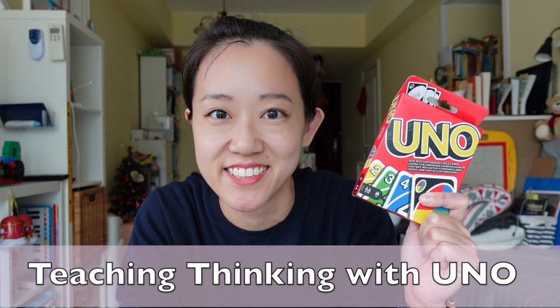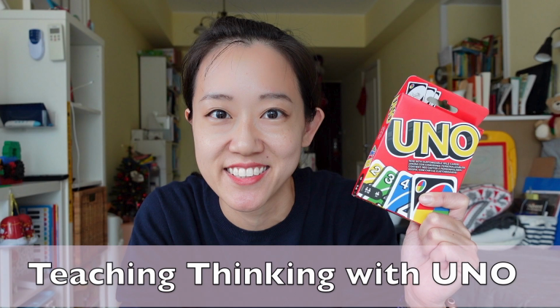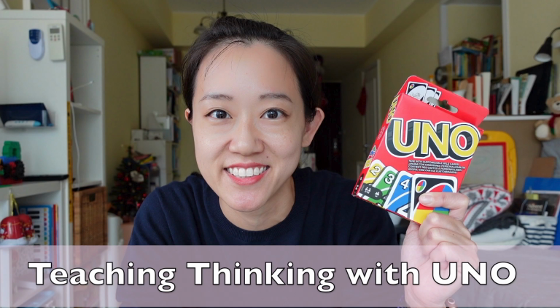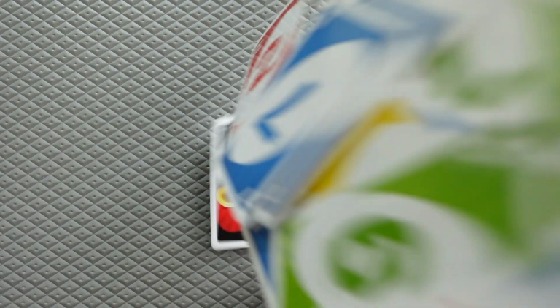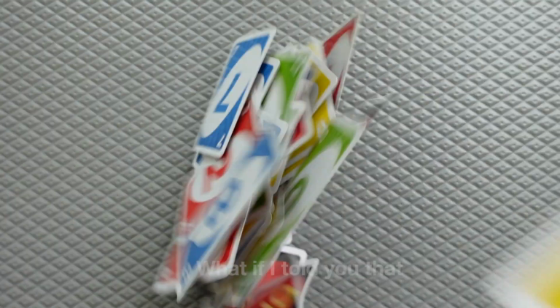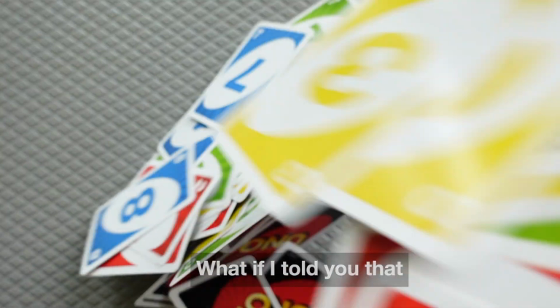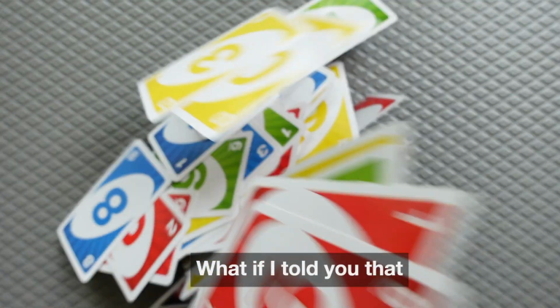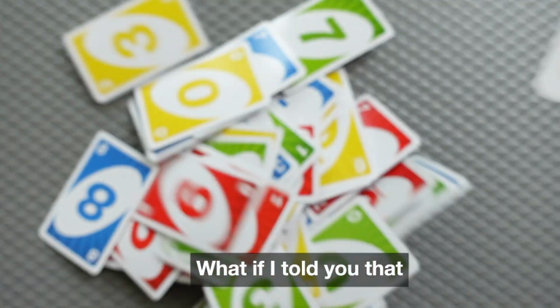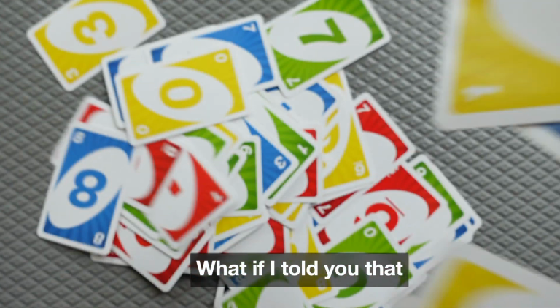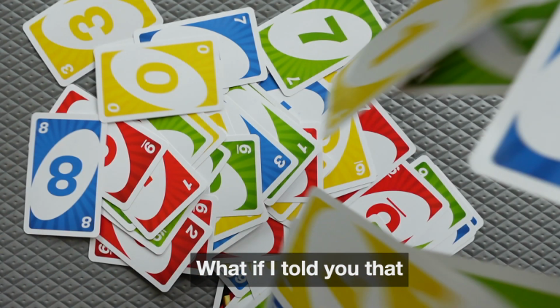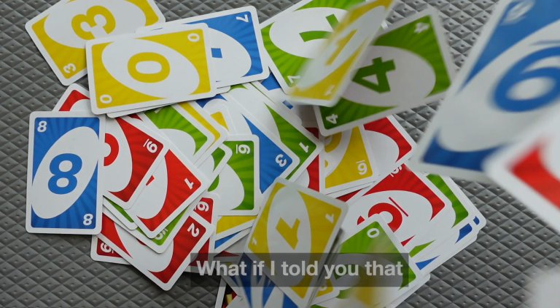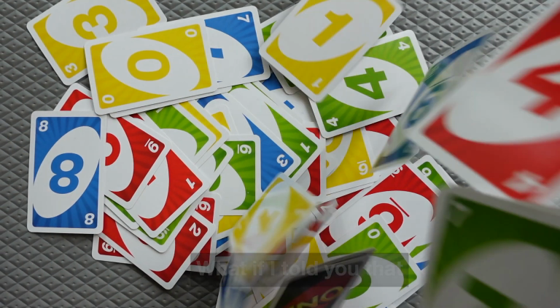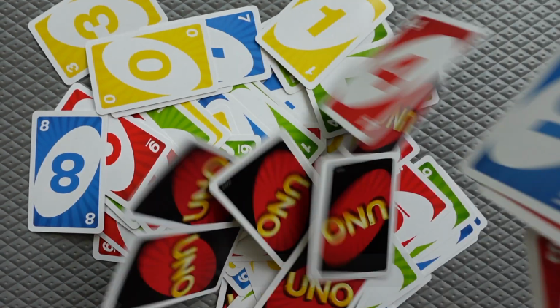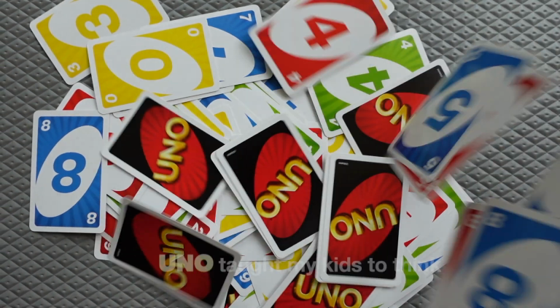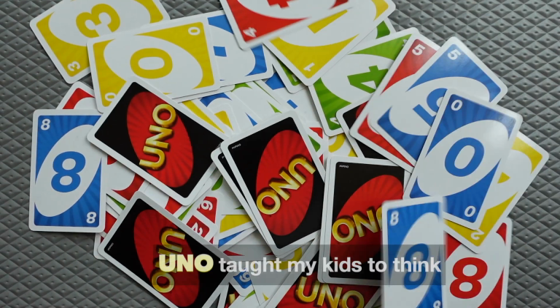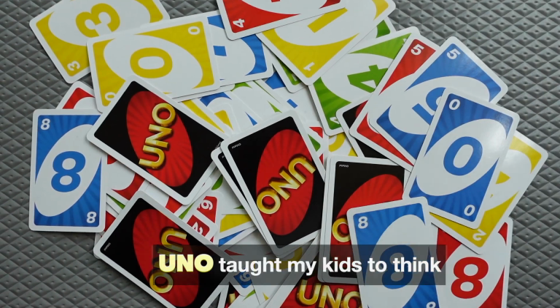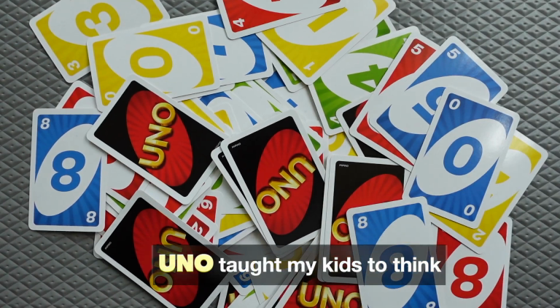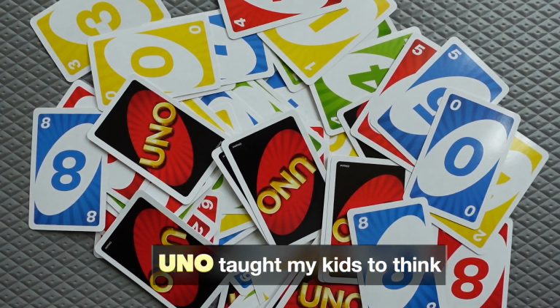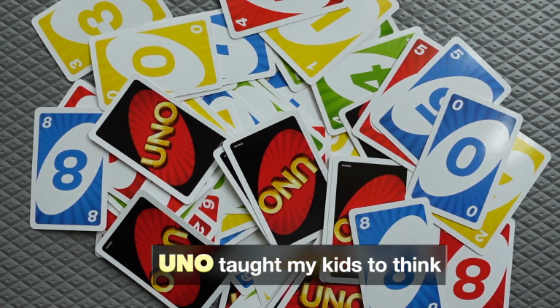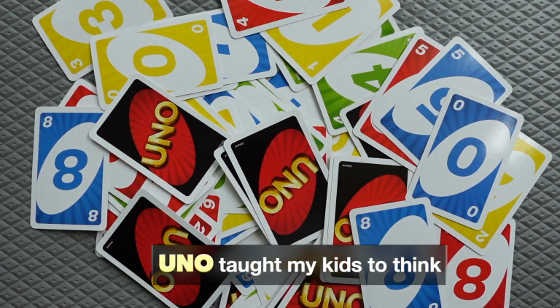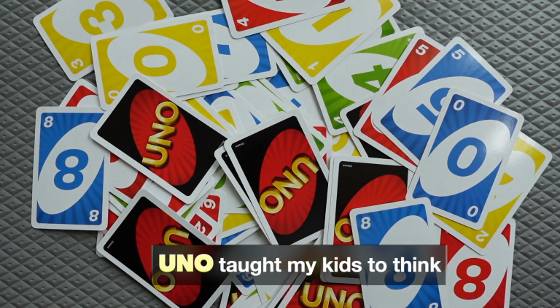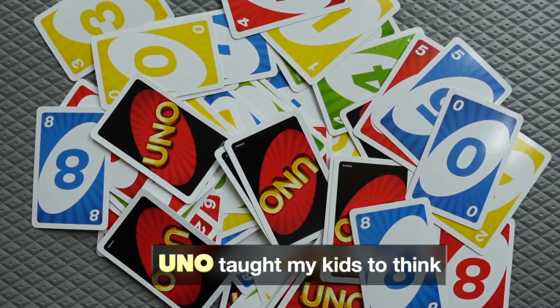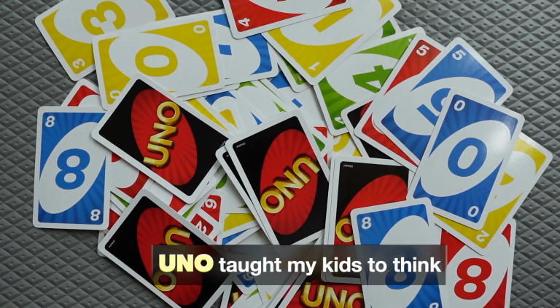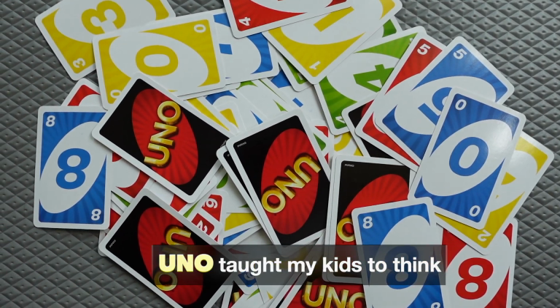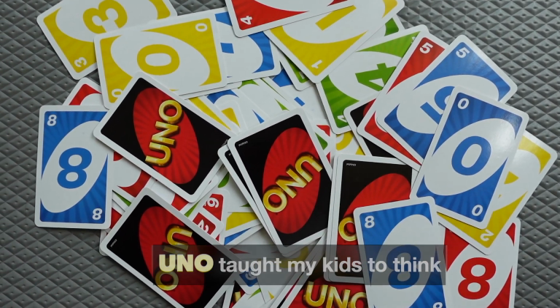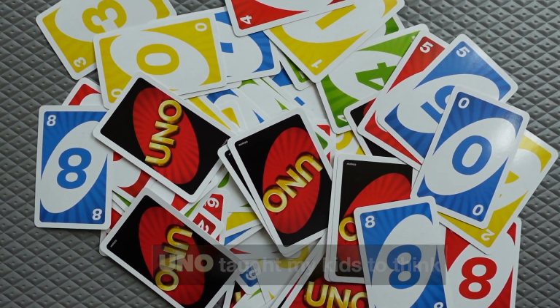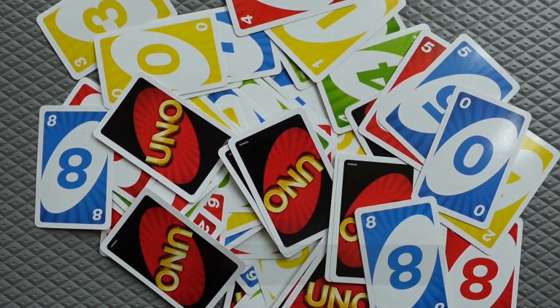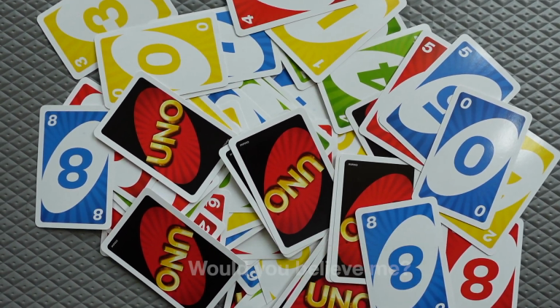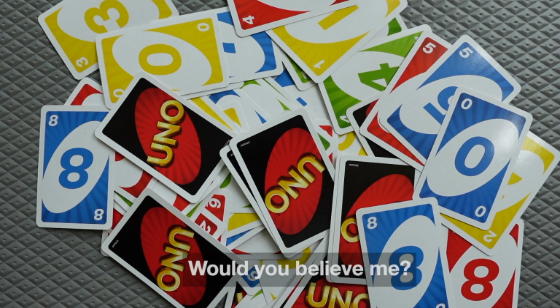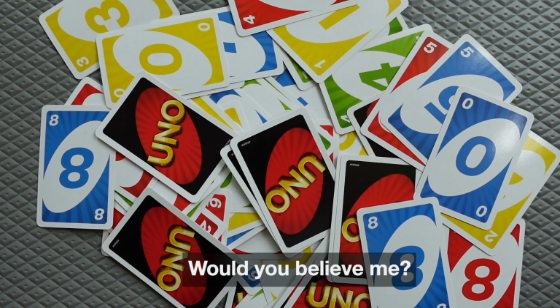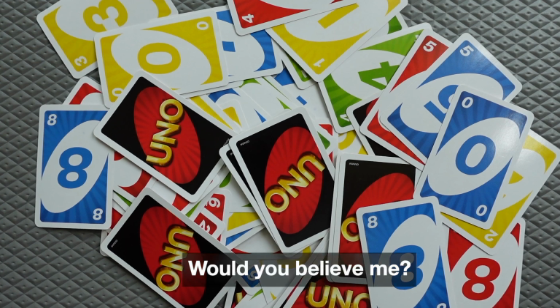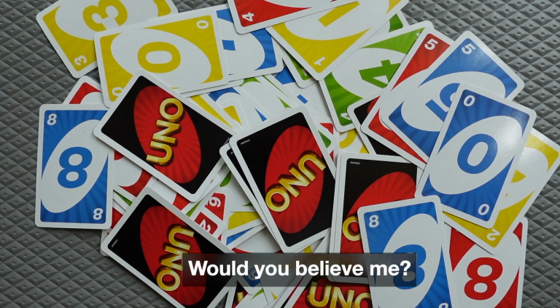What if I told you UNO taught my kids to think? Would you believe me?